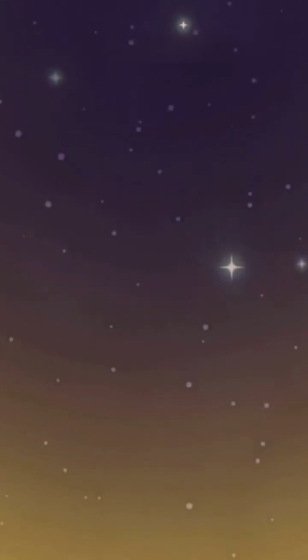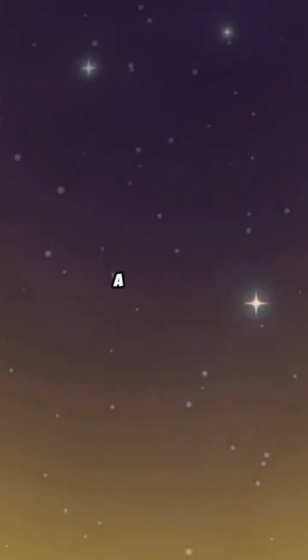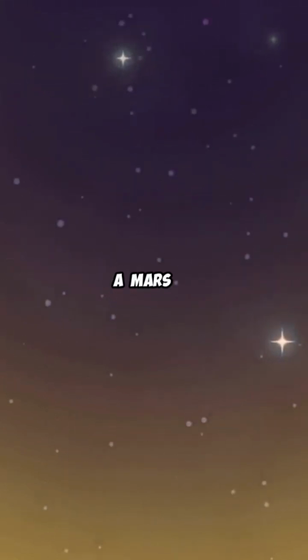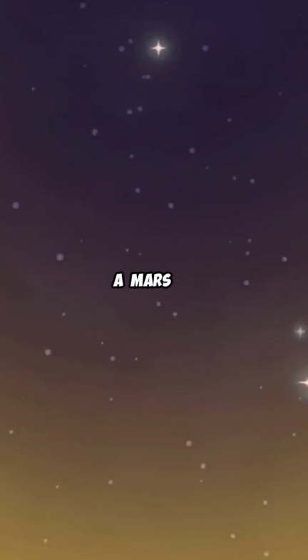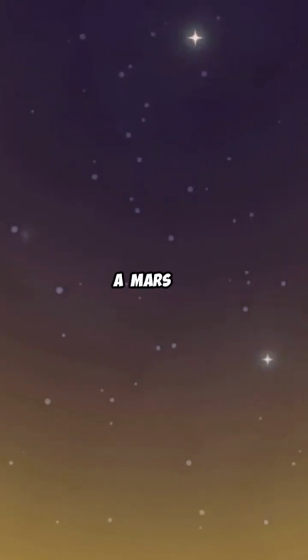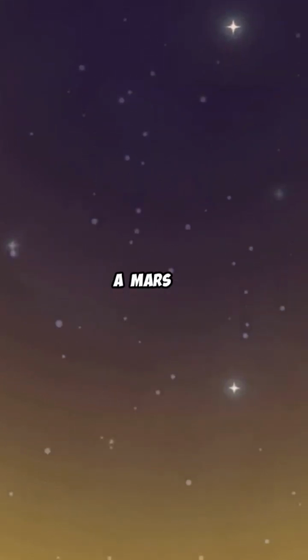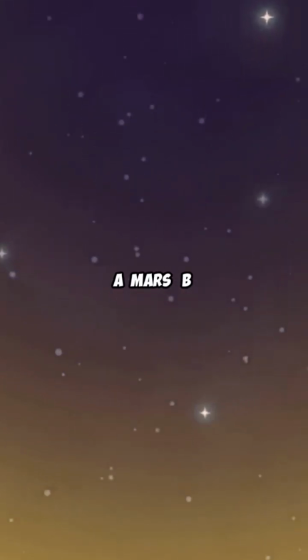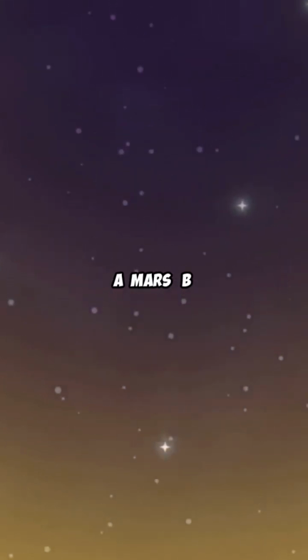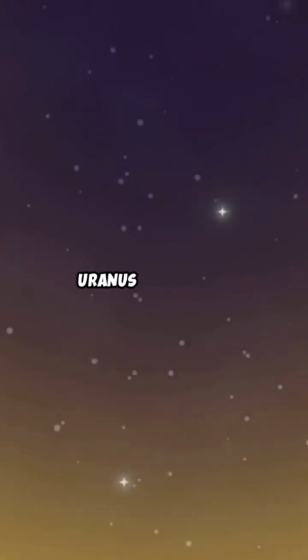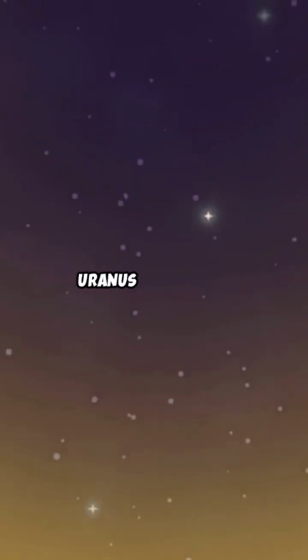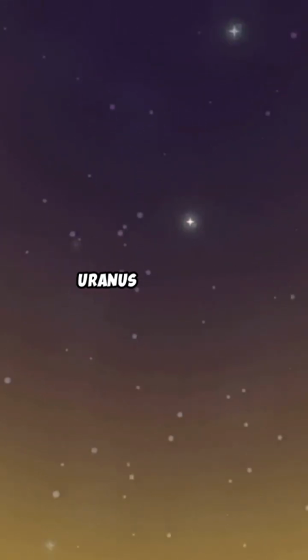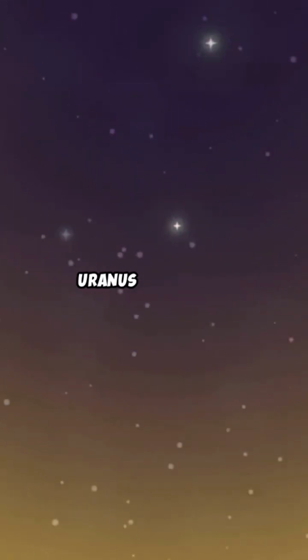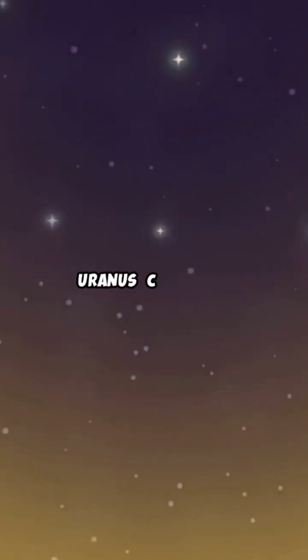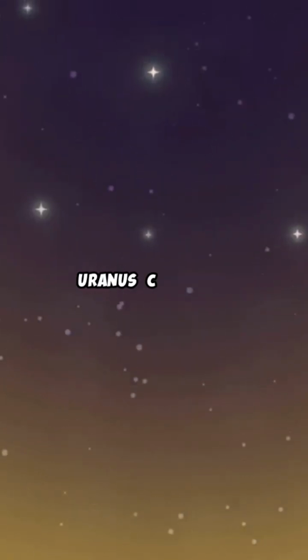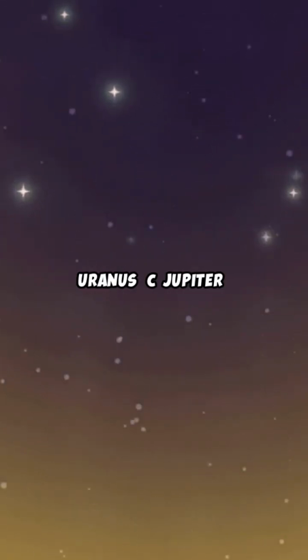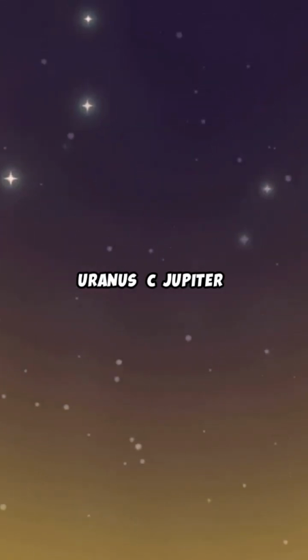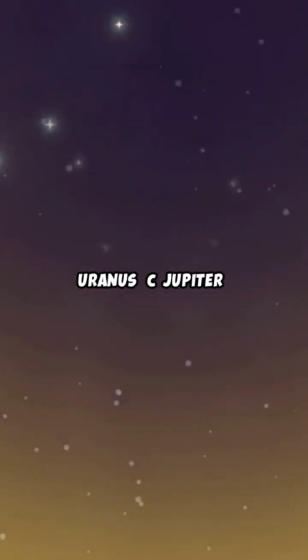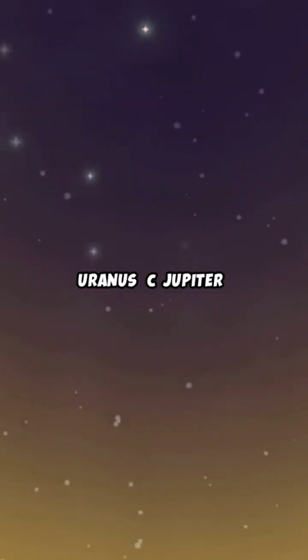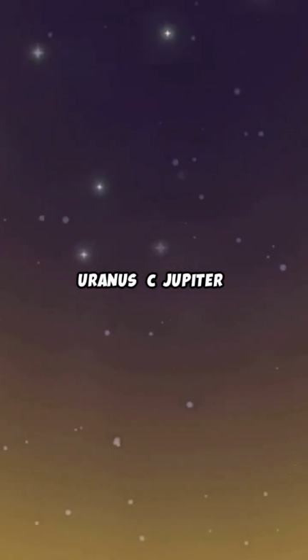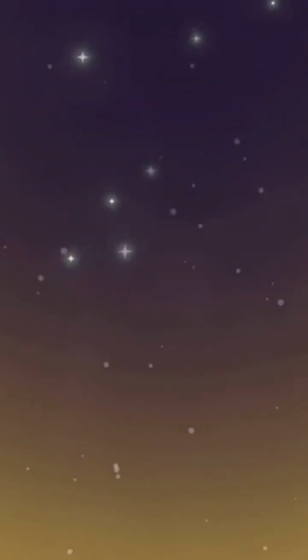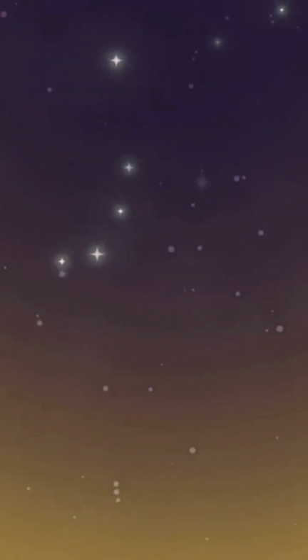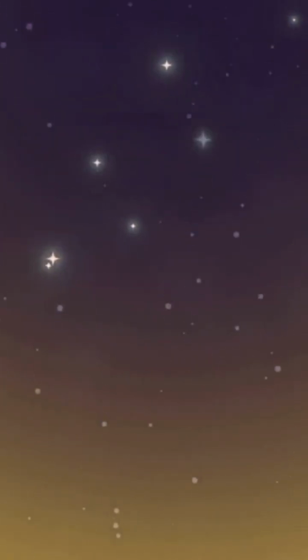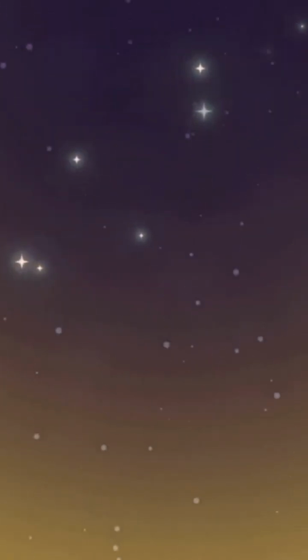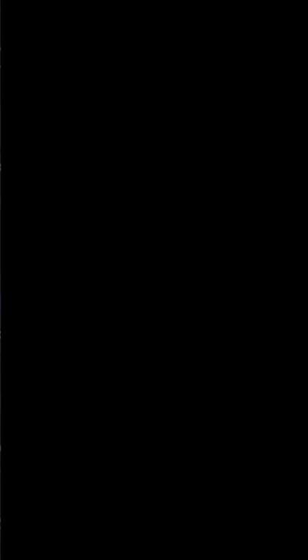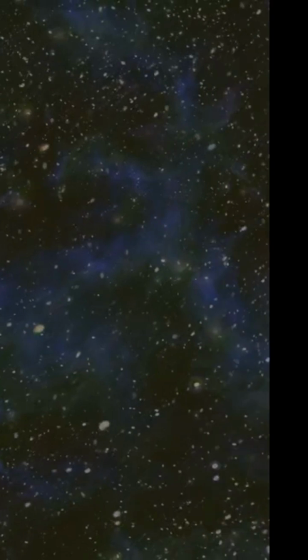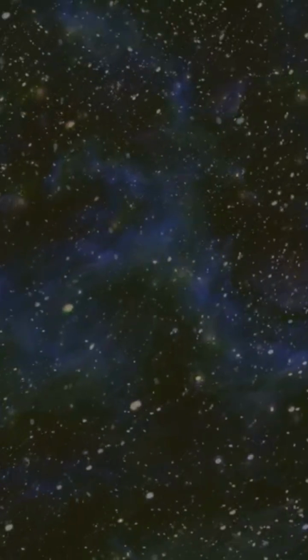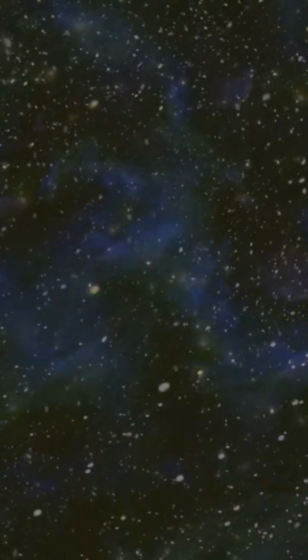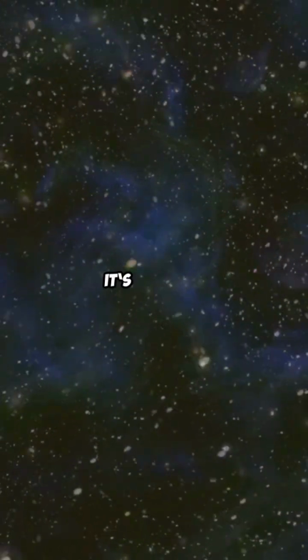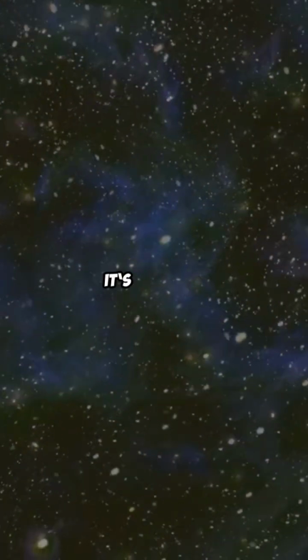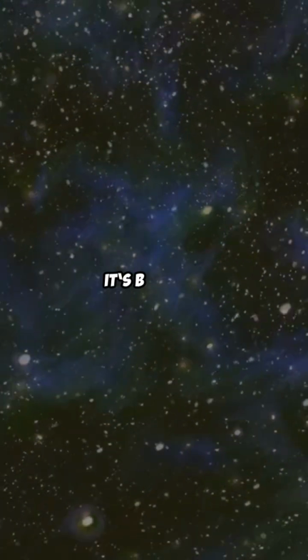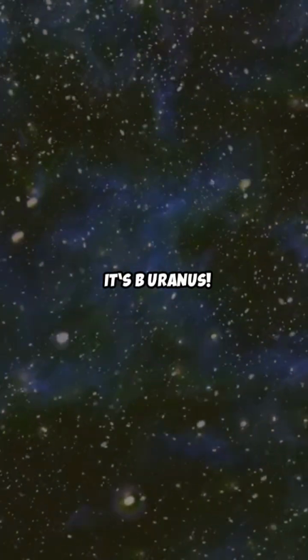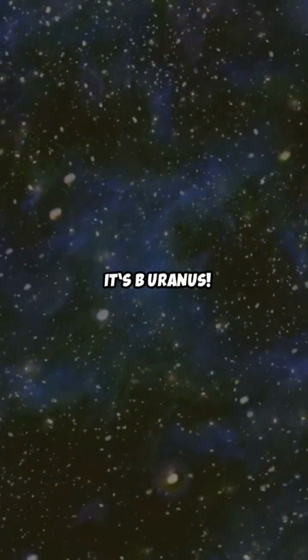A. Mars. B. Uranus. C. Jupiter. It's B. Uranus.